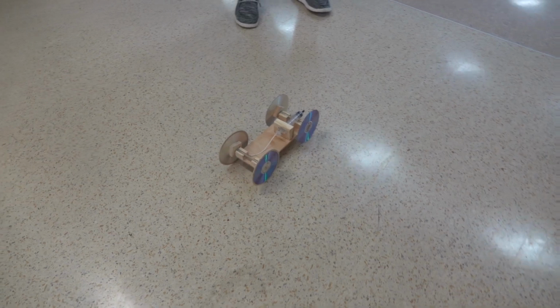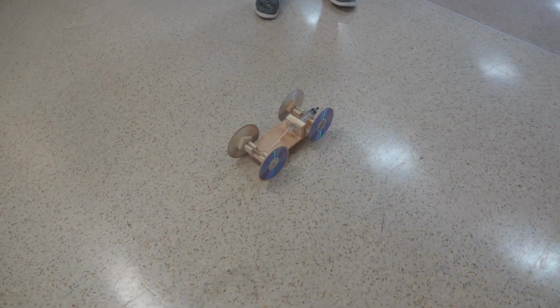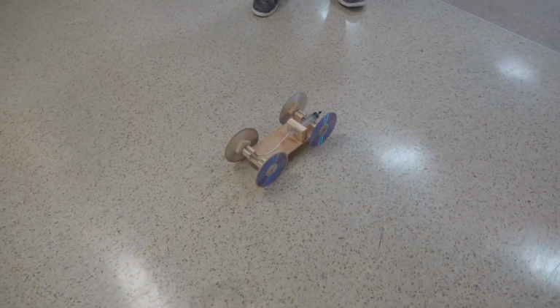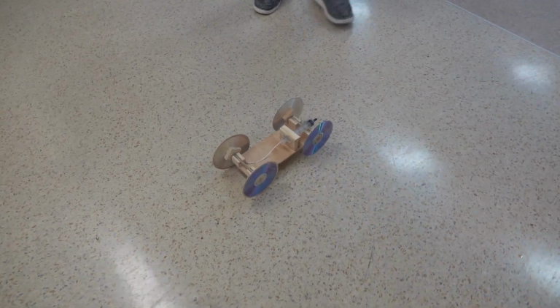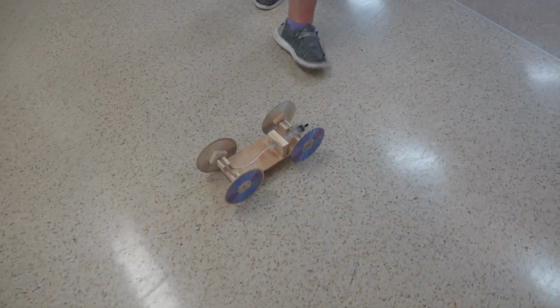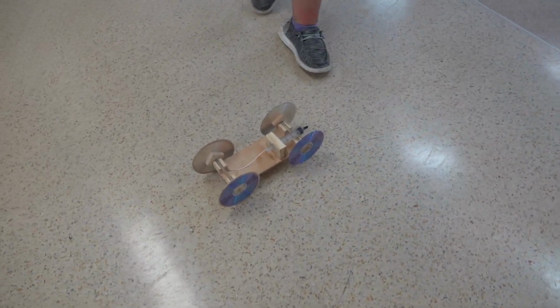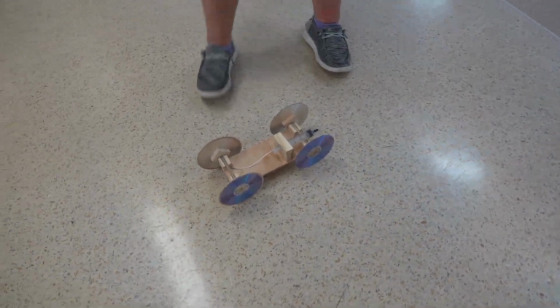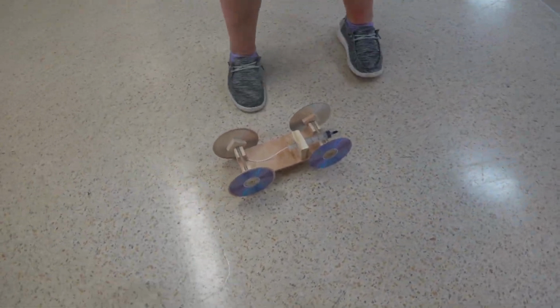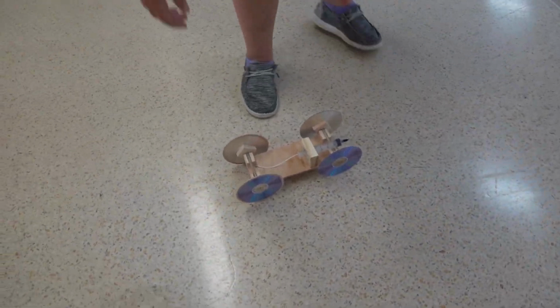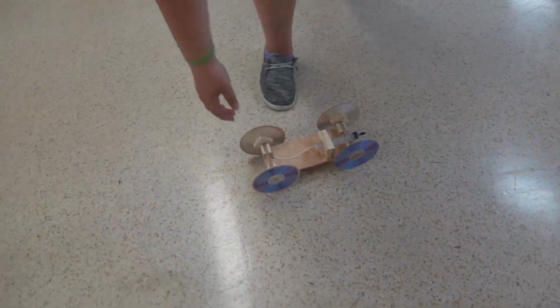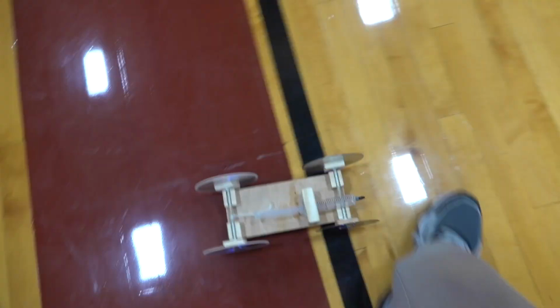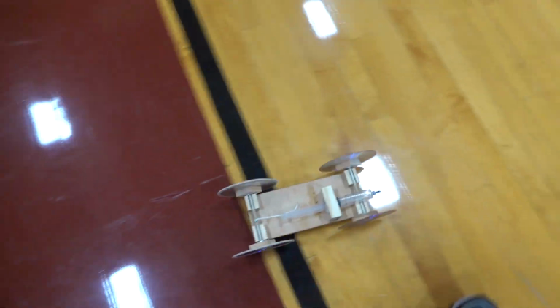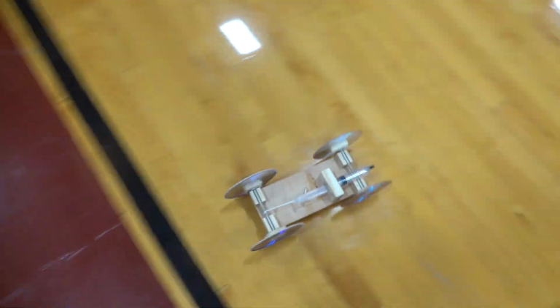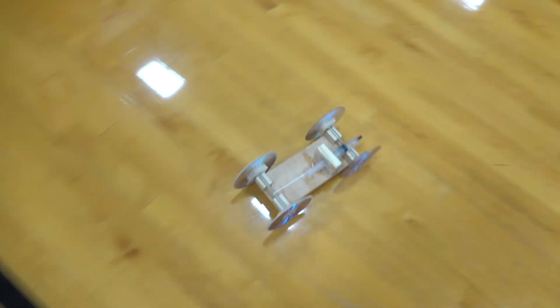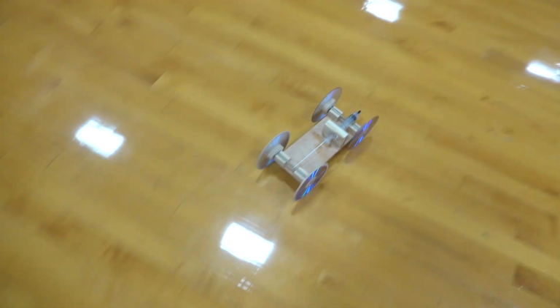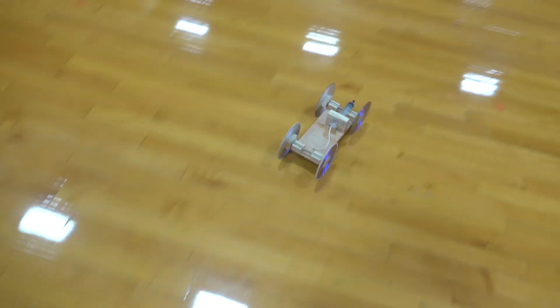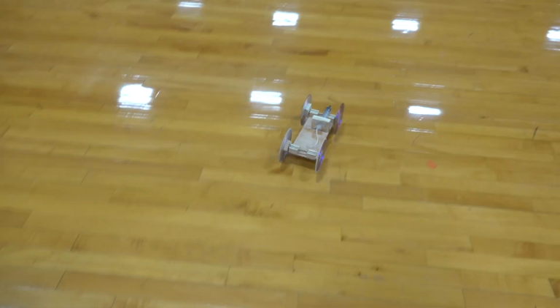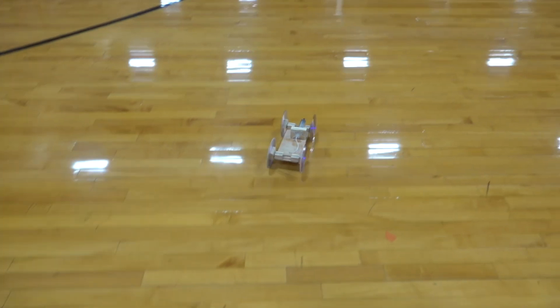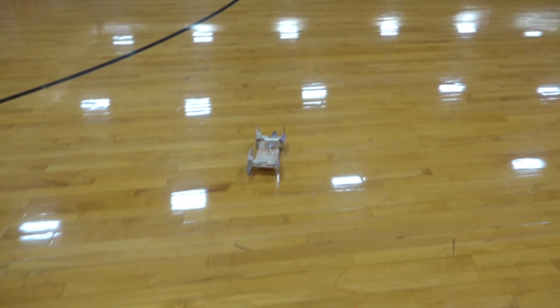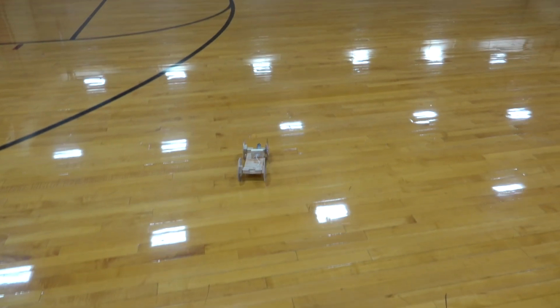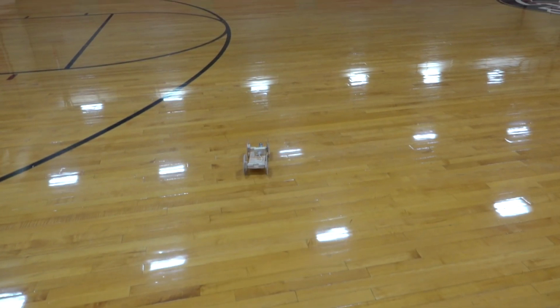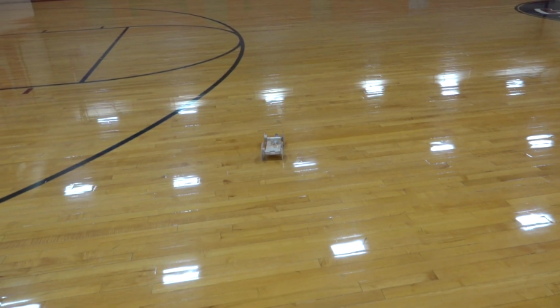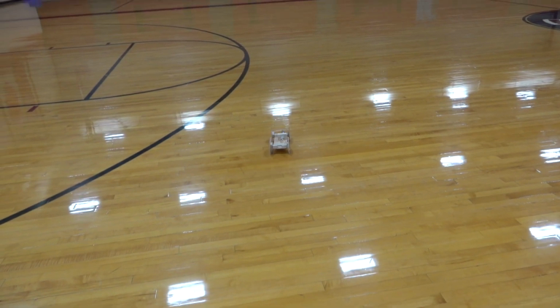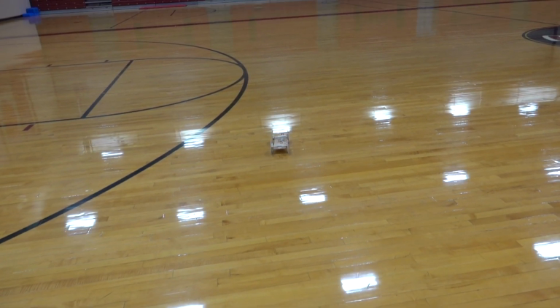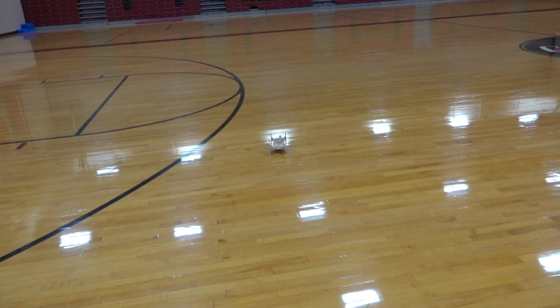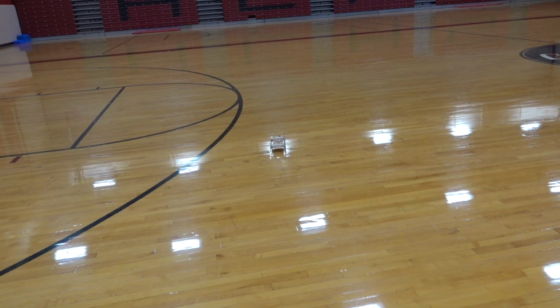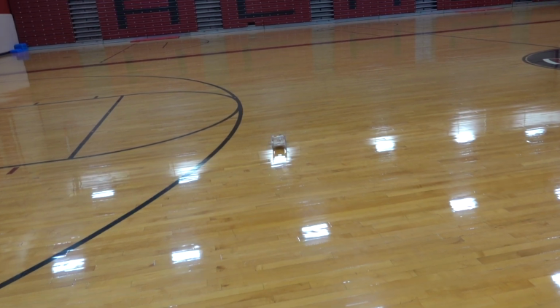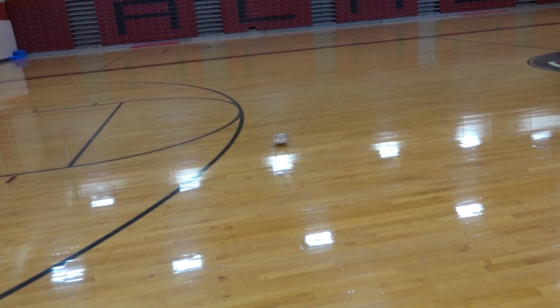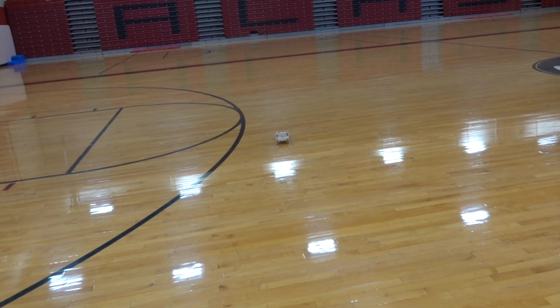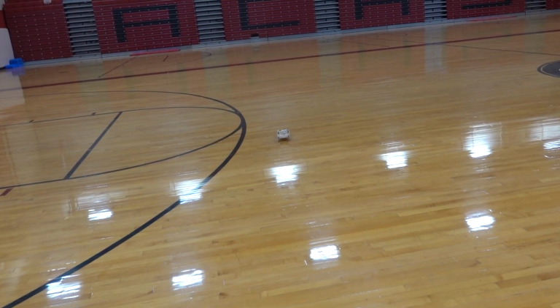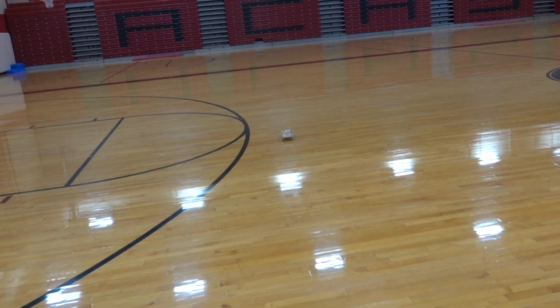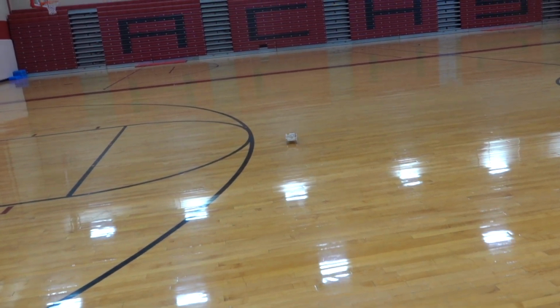That's pretty good. It's getting better — now we're hitting about 45 feet.